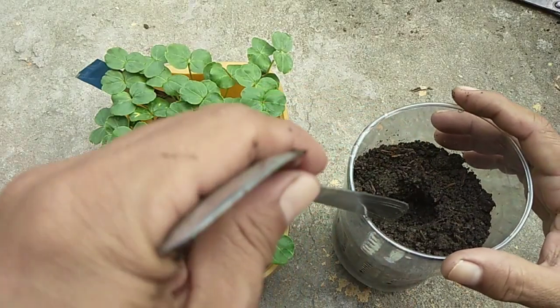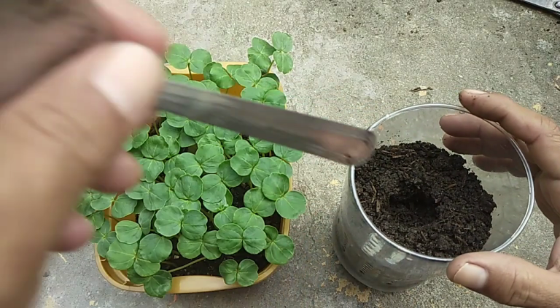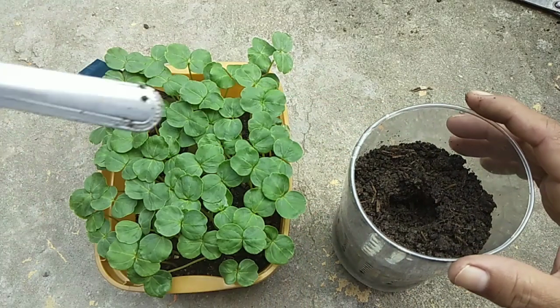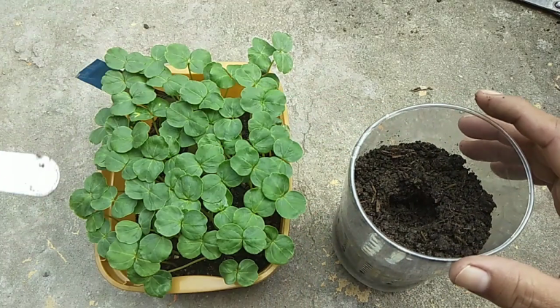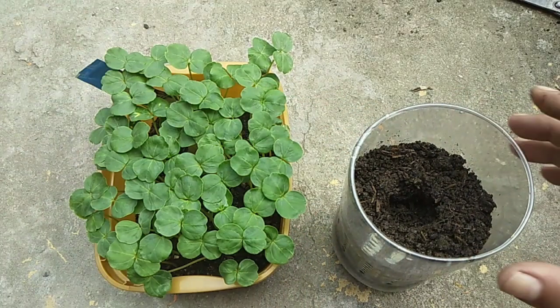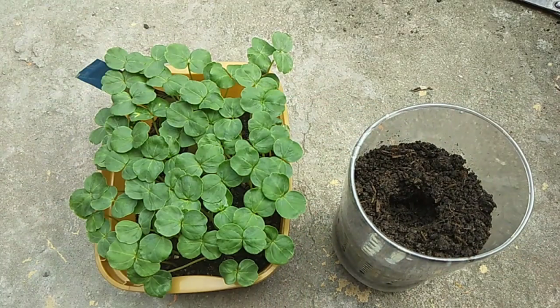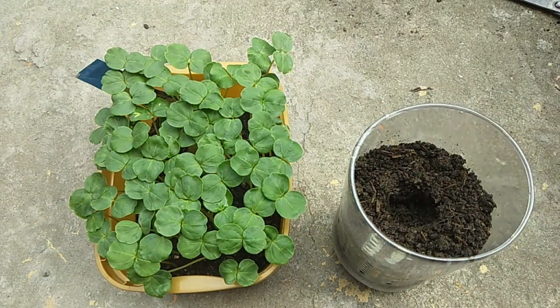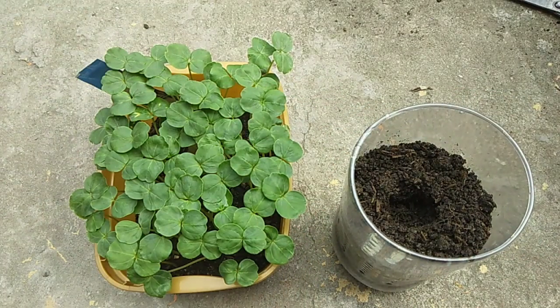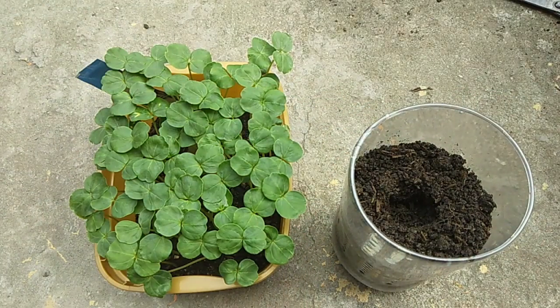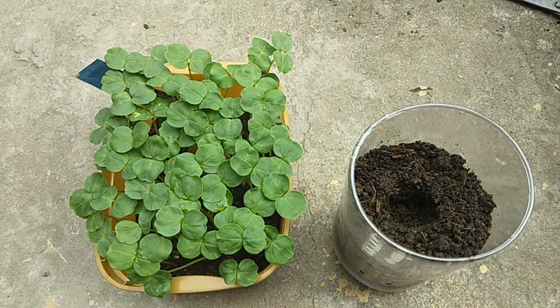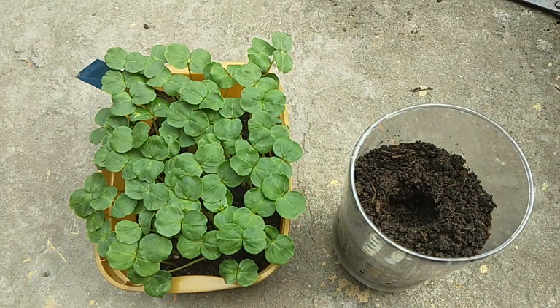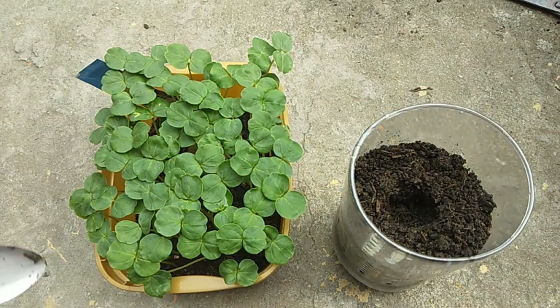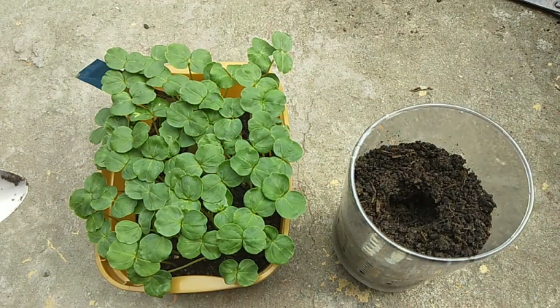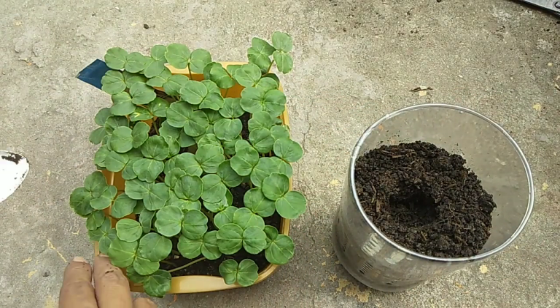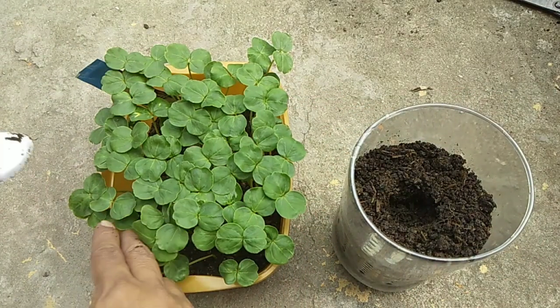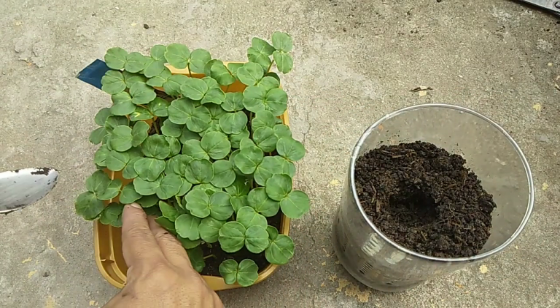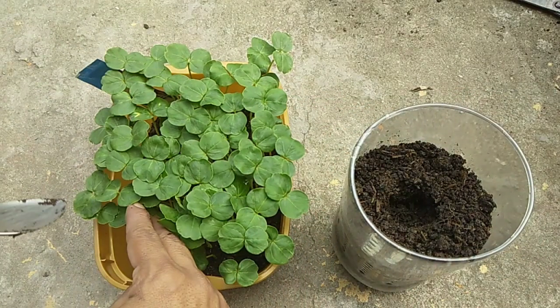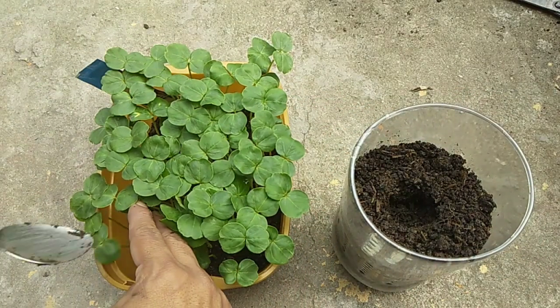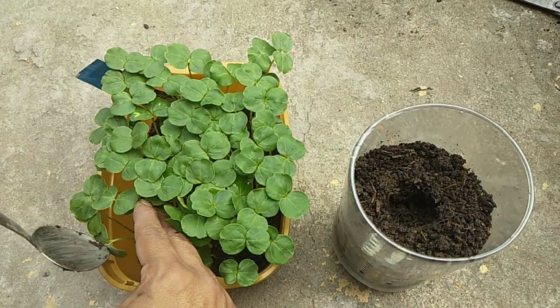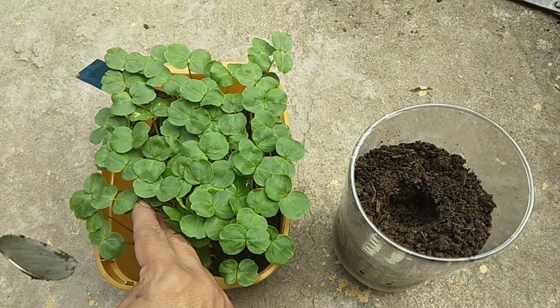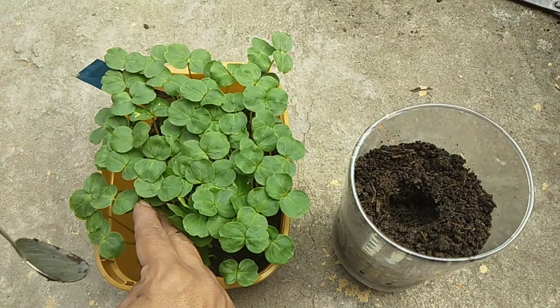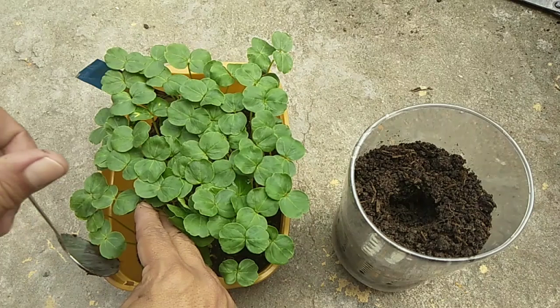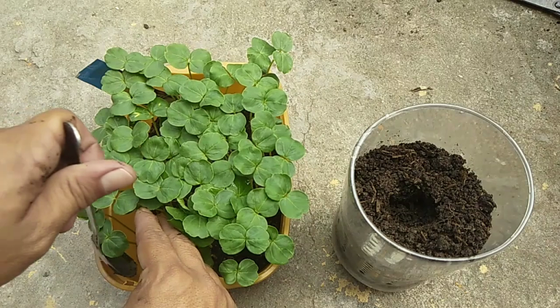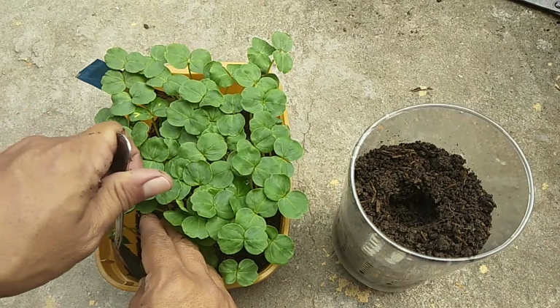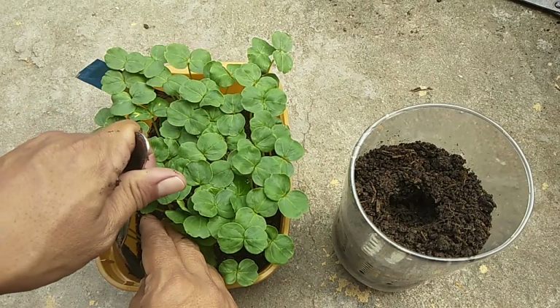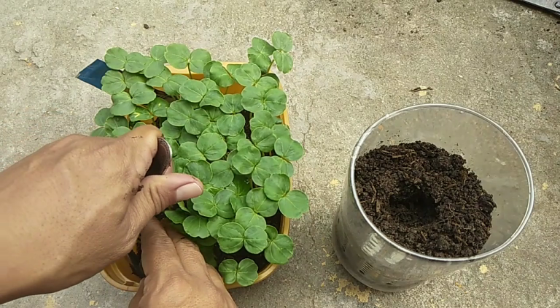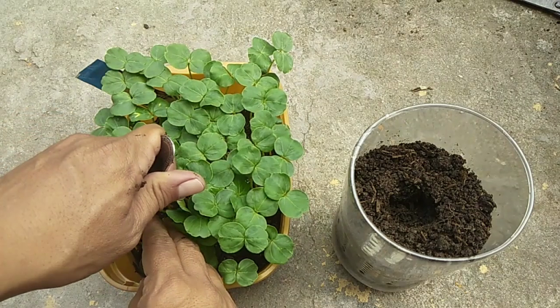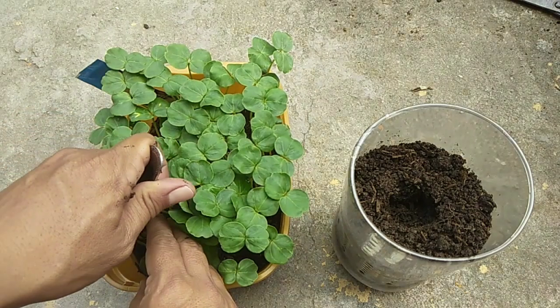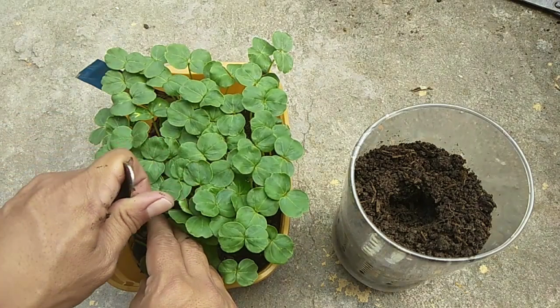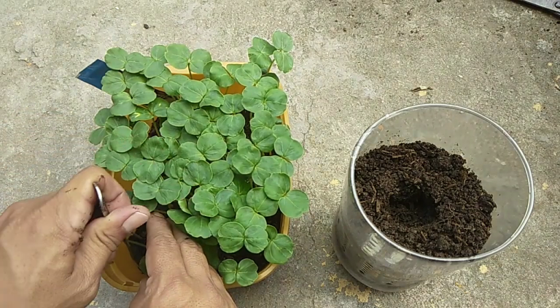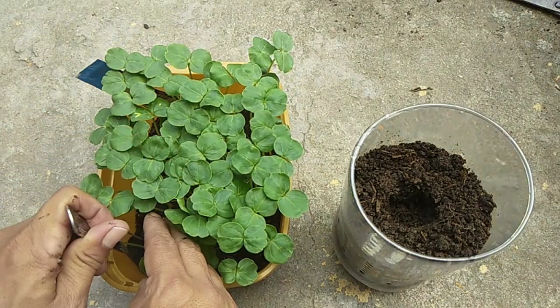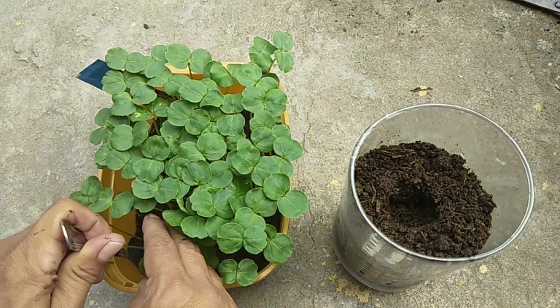Maging maingat sa pagsasagawa ng transplanting at iwasang maputol ang mga ugat.